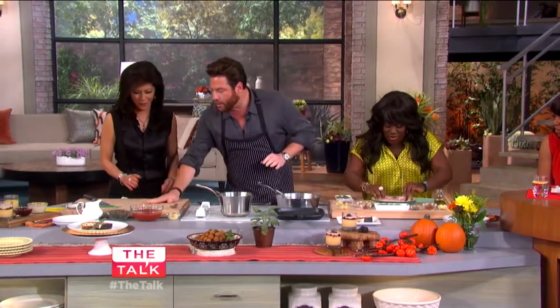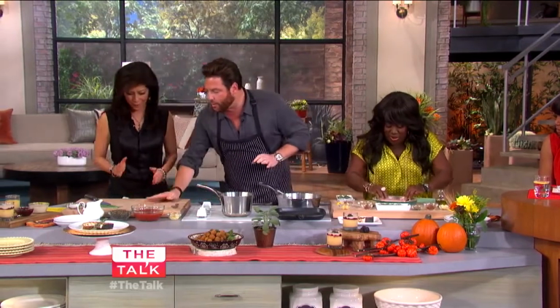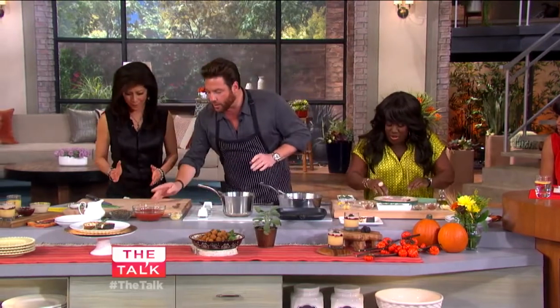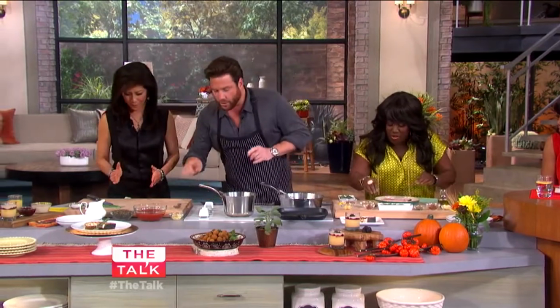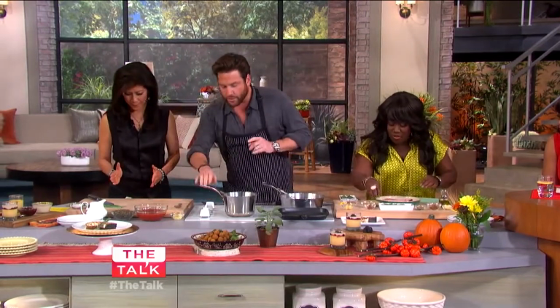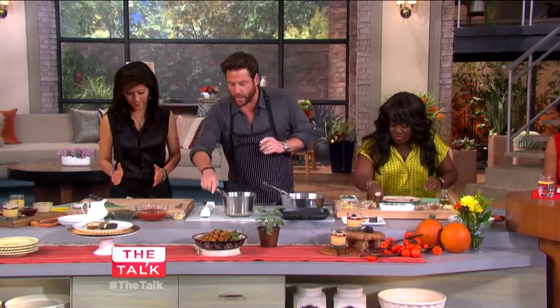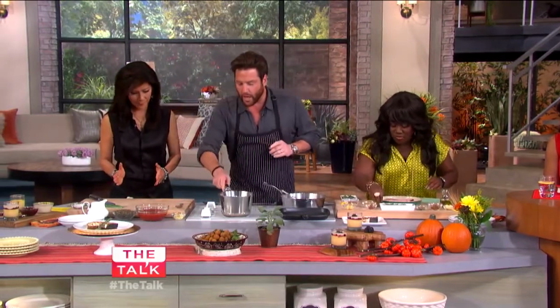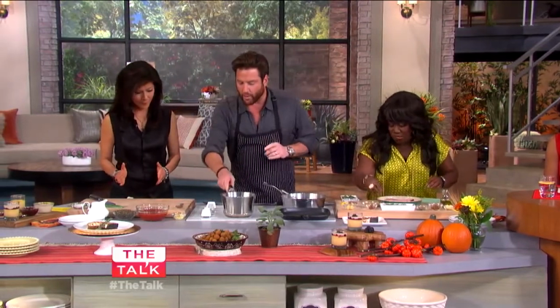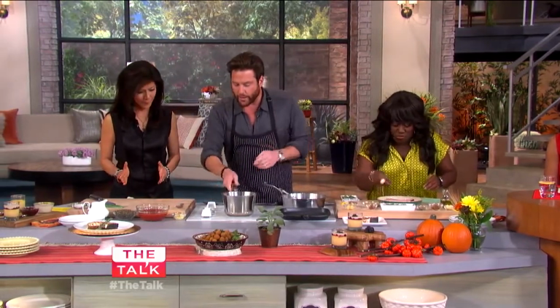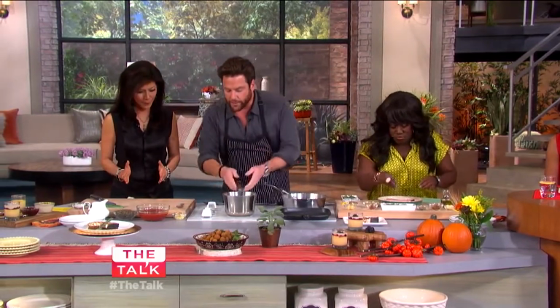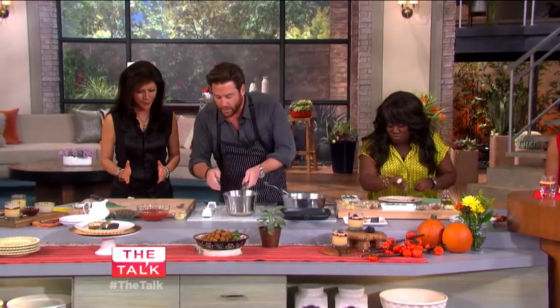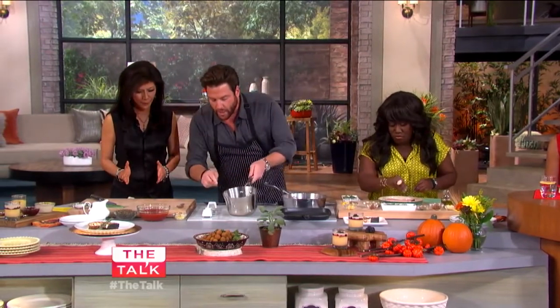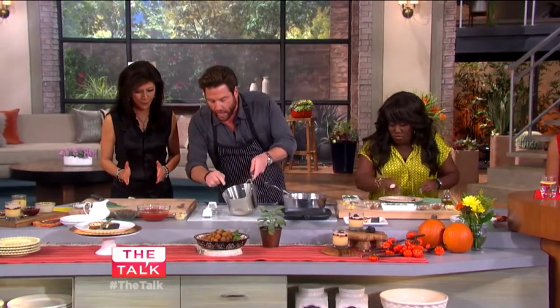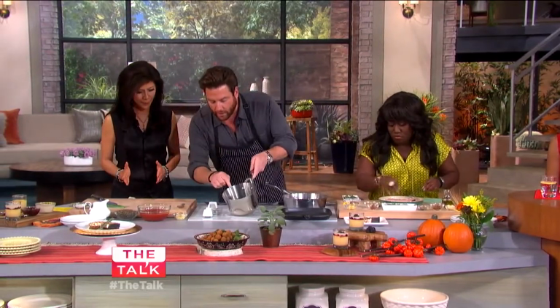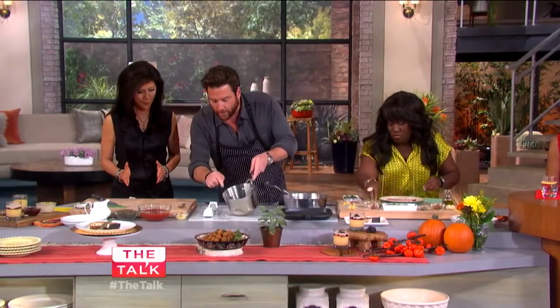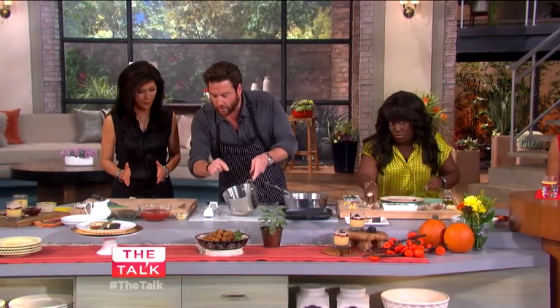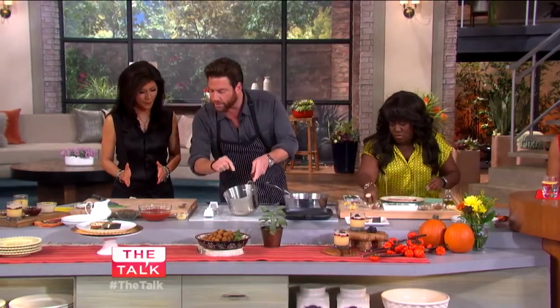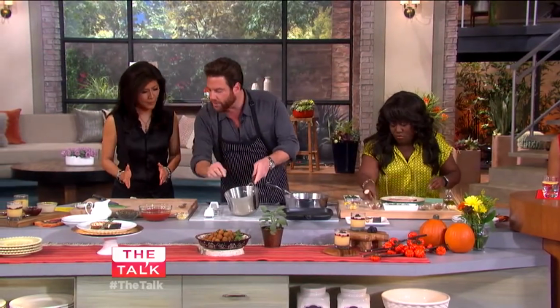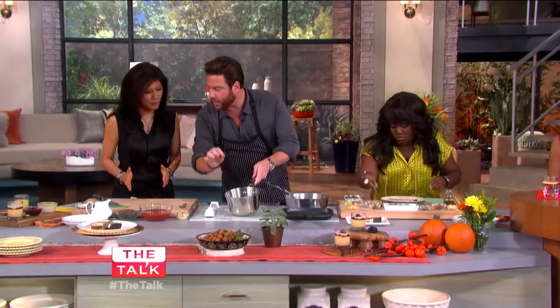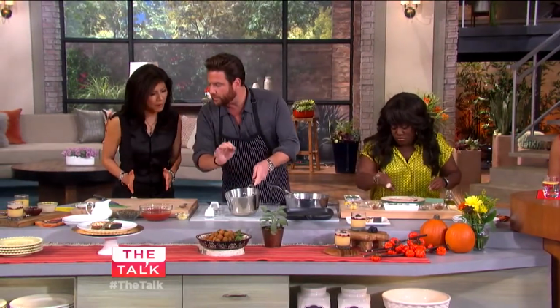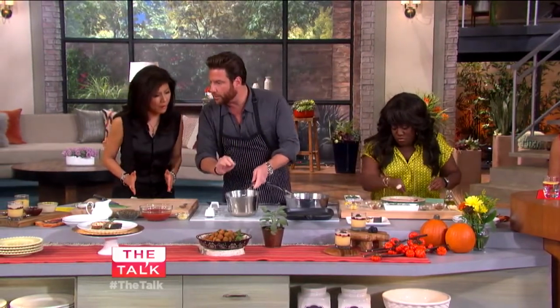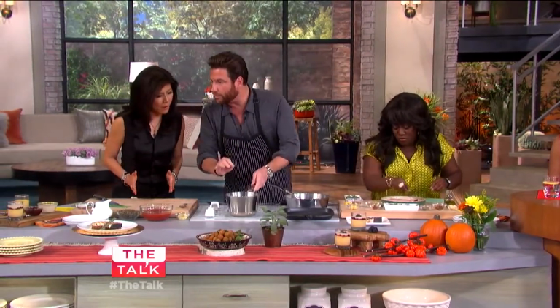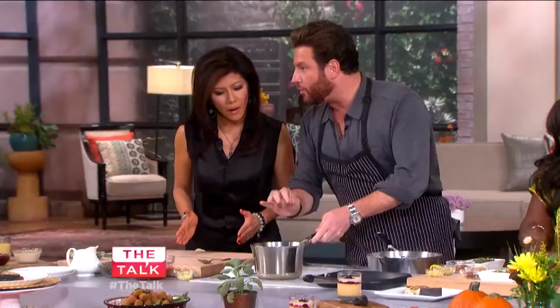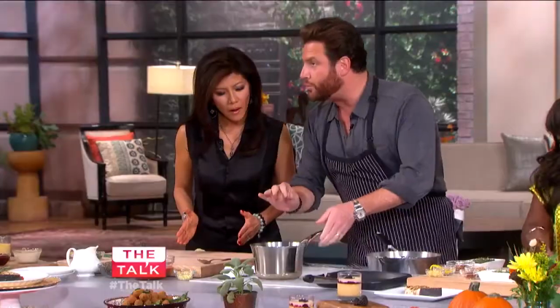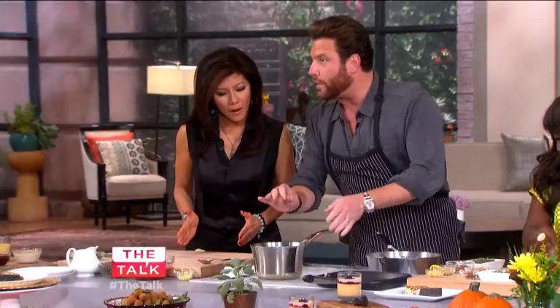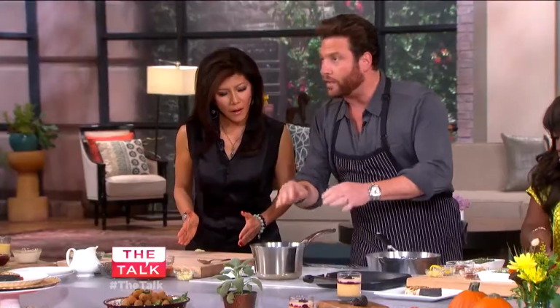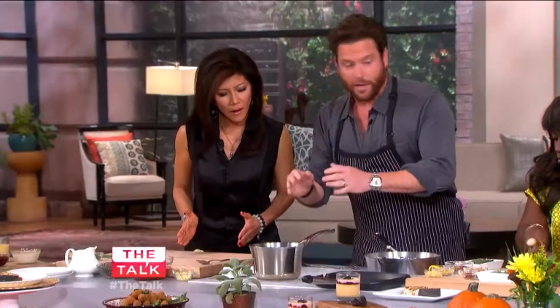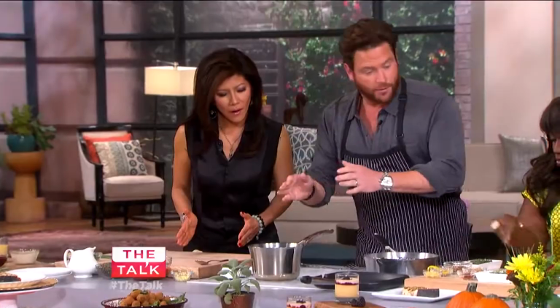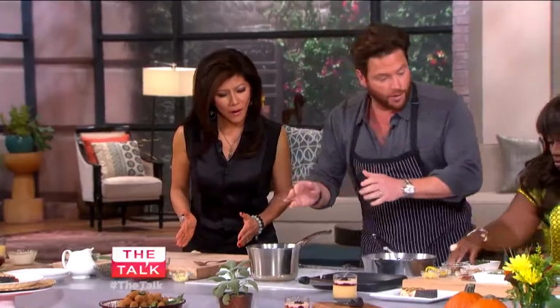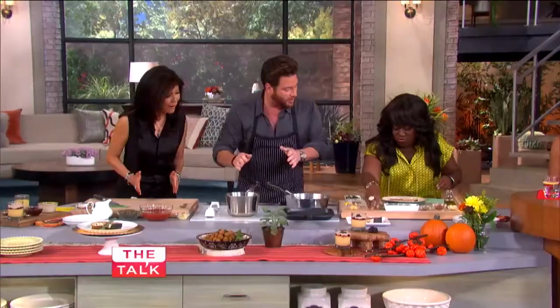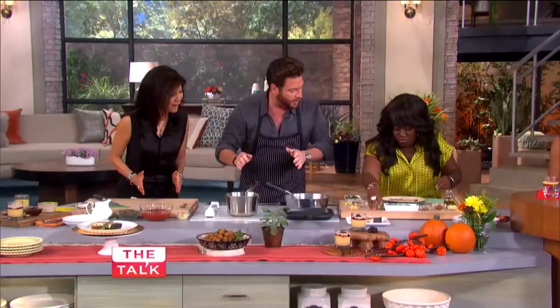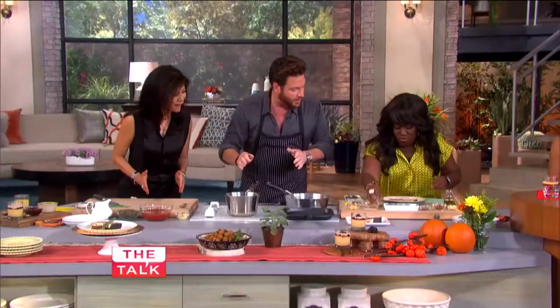We have this olive oil and shallots and a little bit of rosemary kind of cooking together.